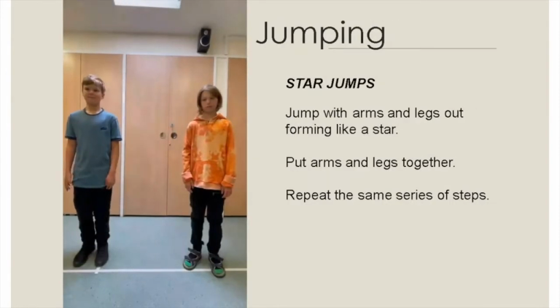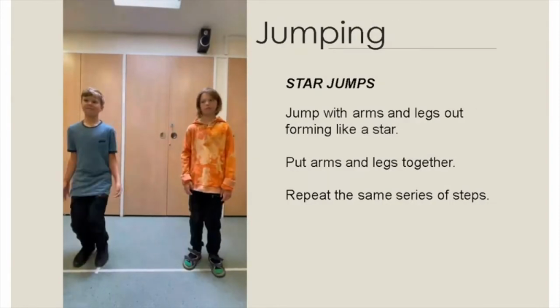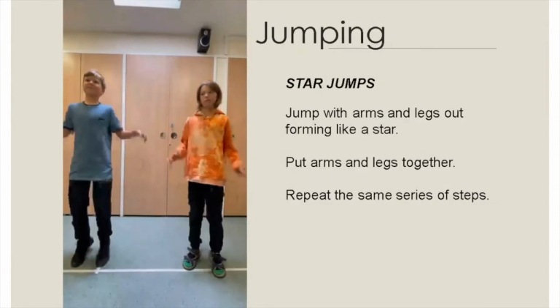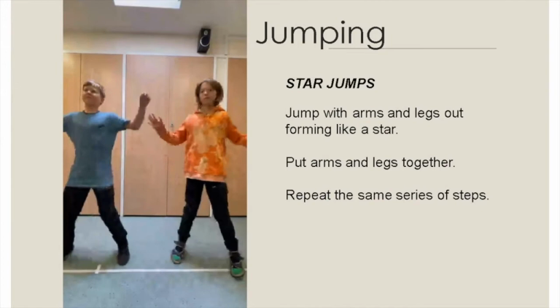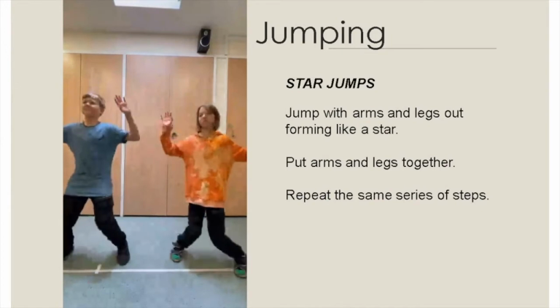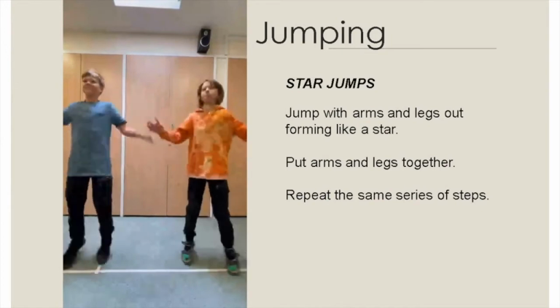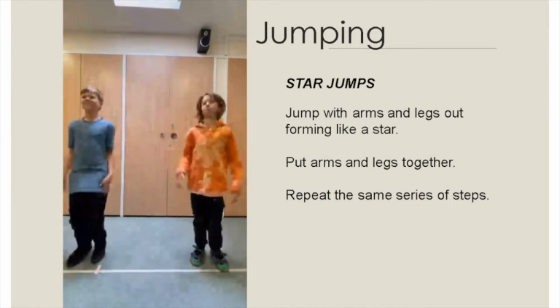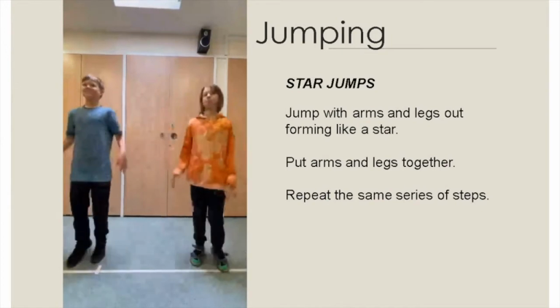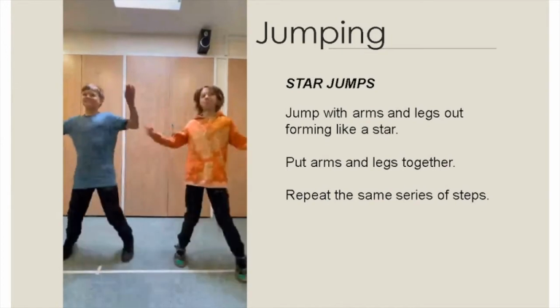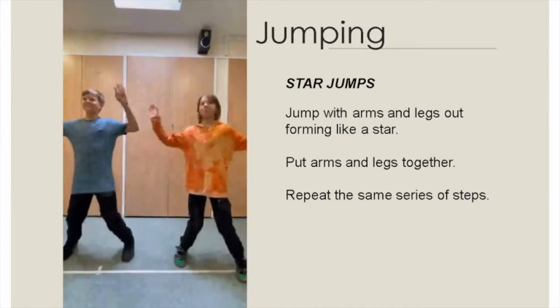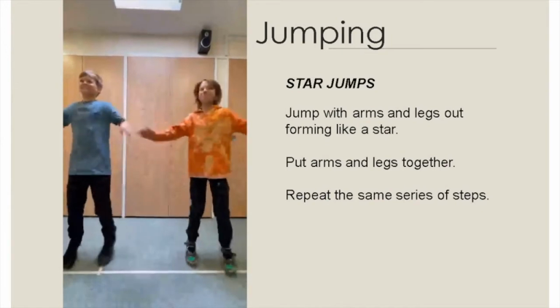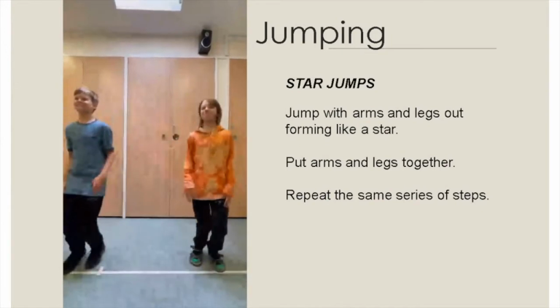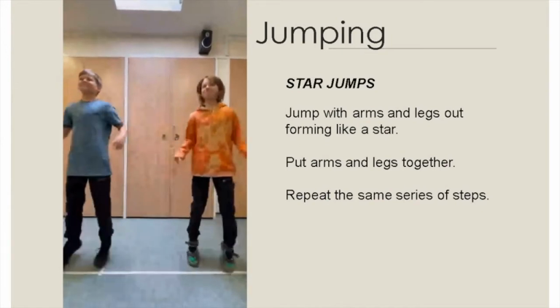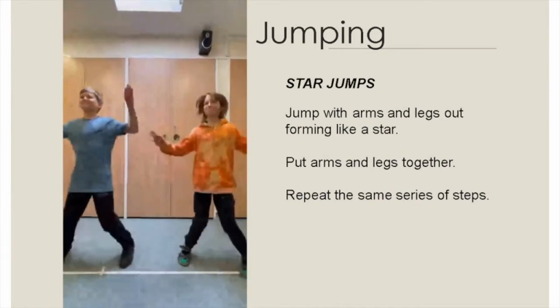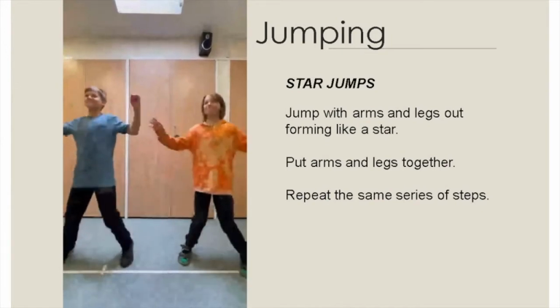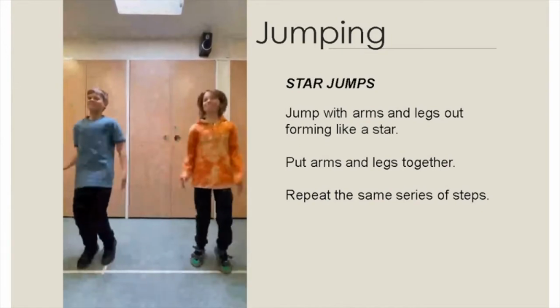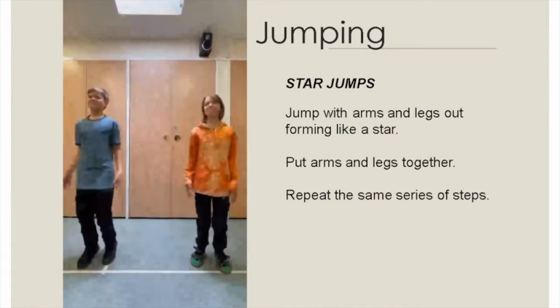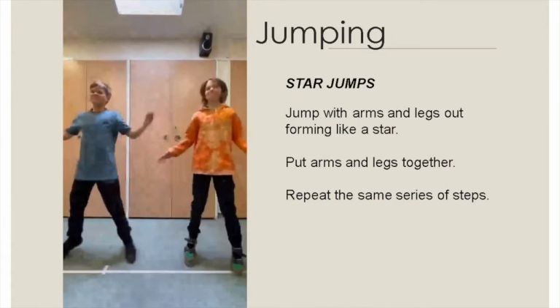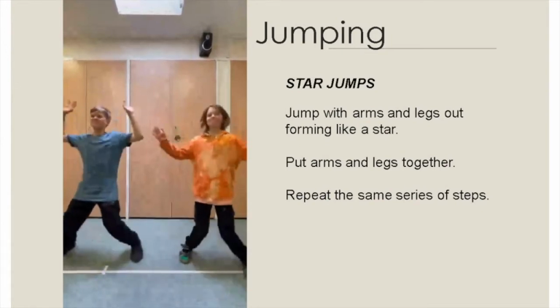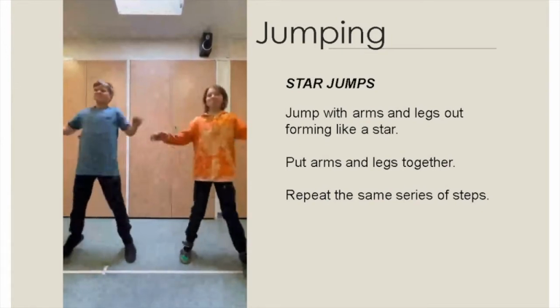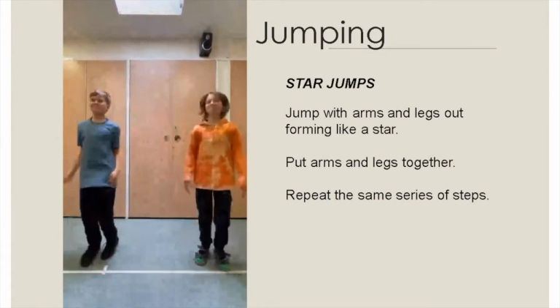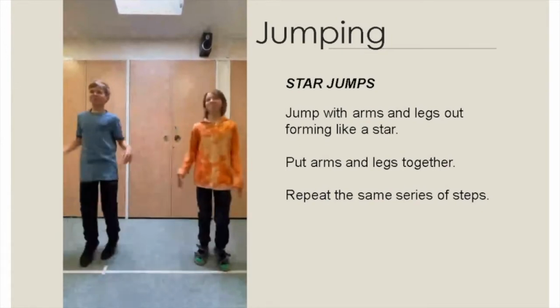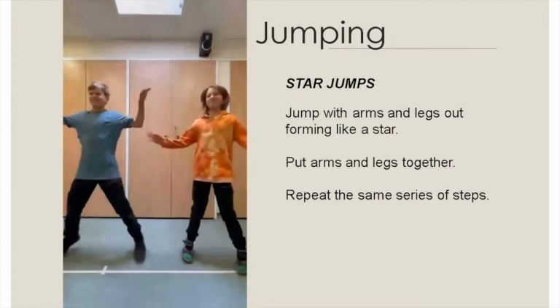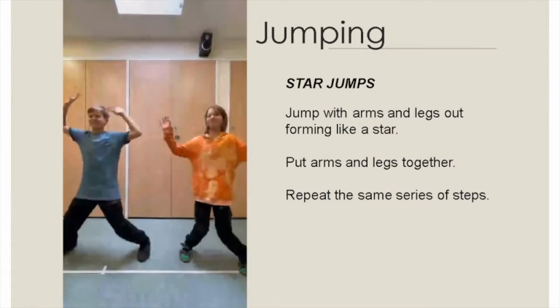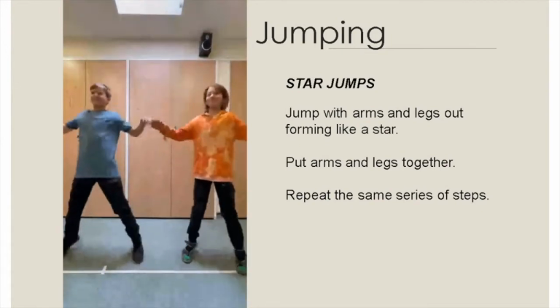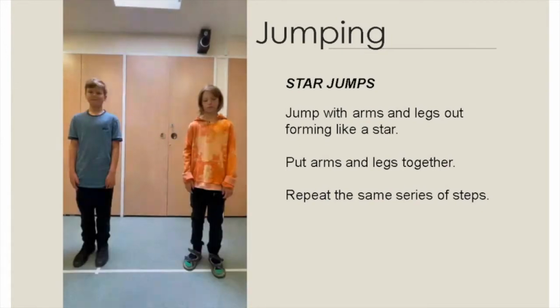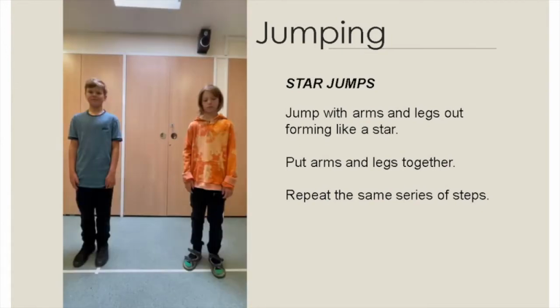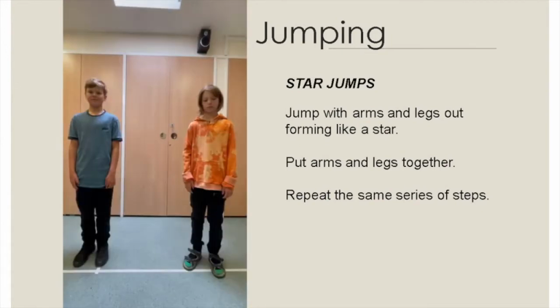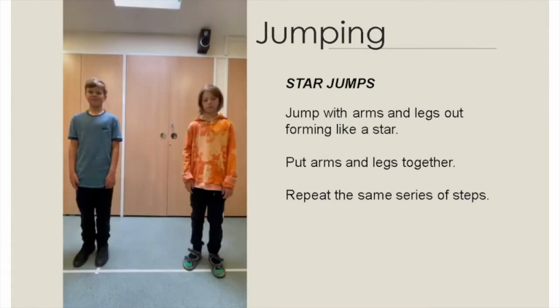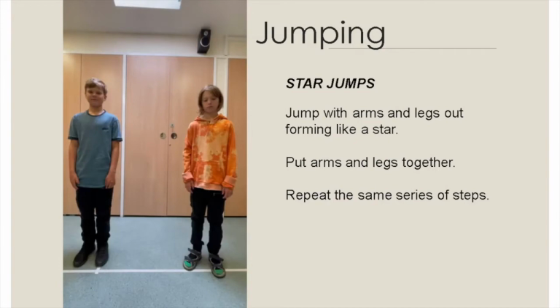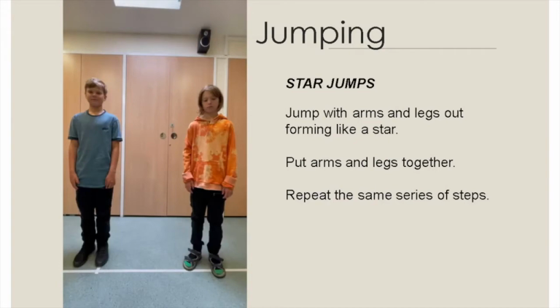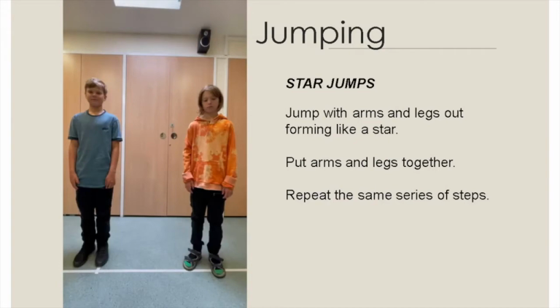Jump with arms and legs out, forming like a star. Put arms and legs together. Repeat the same series of steps.